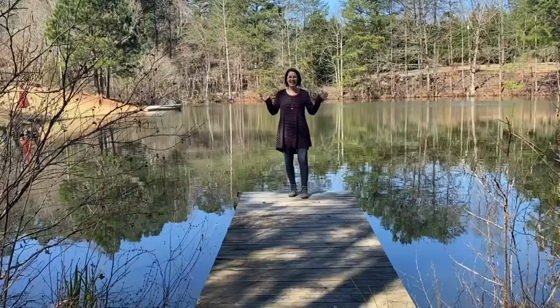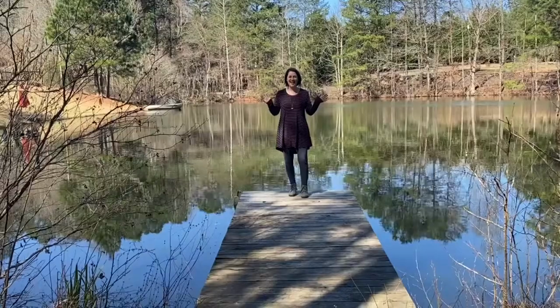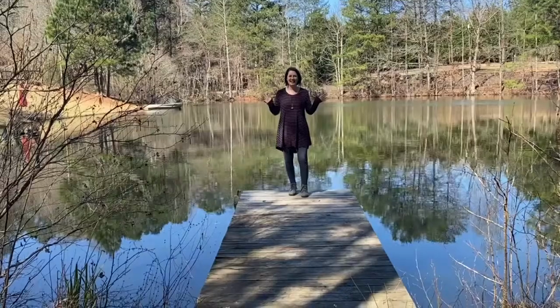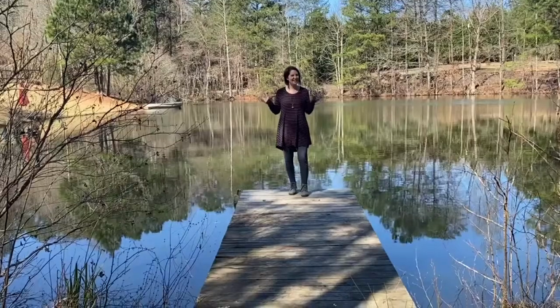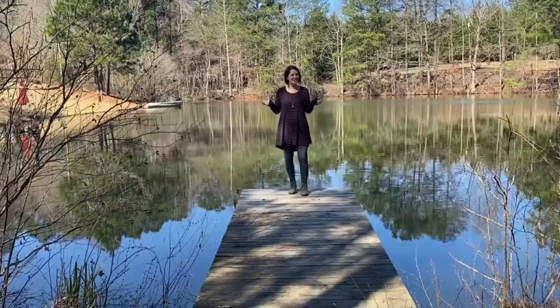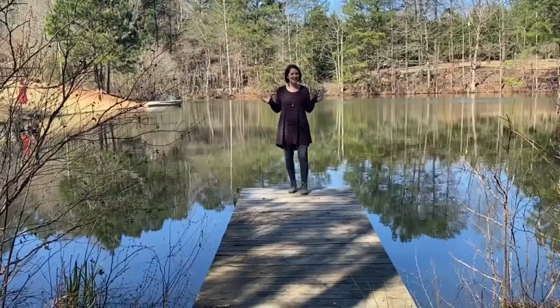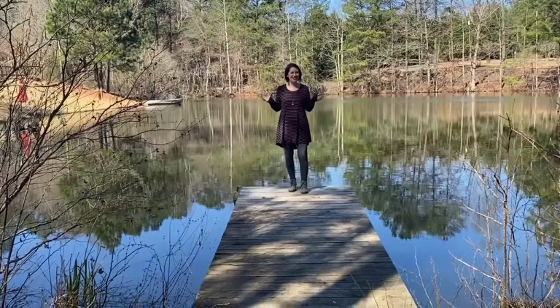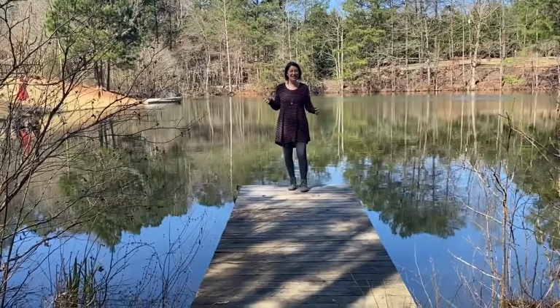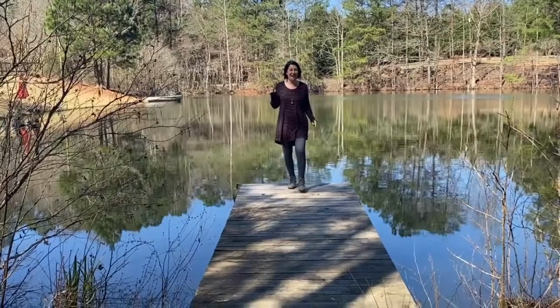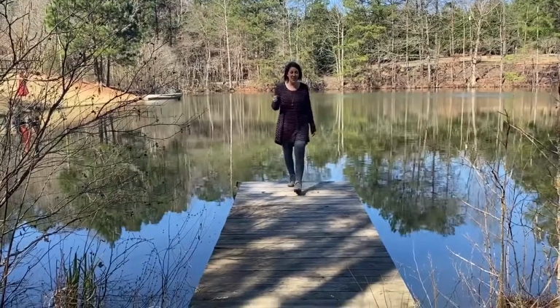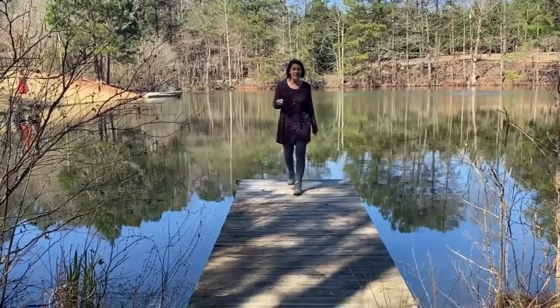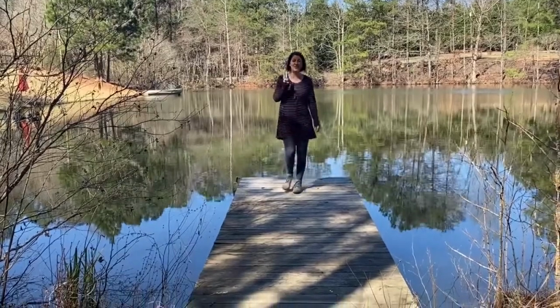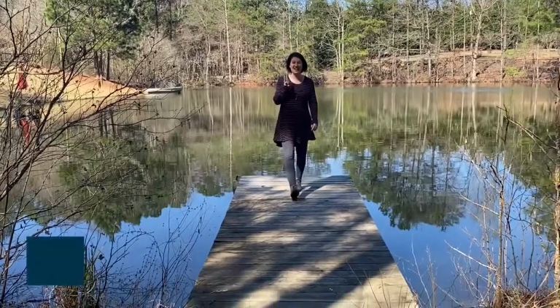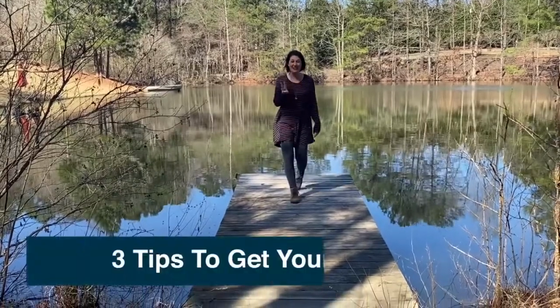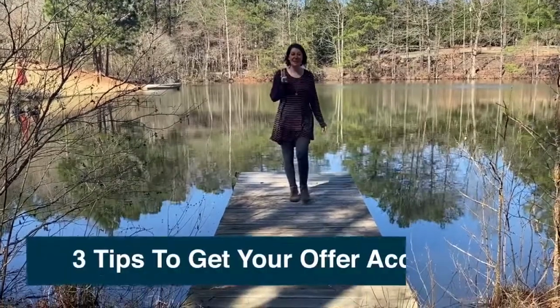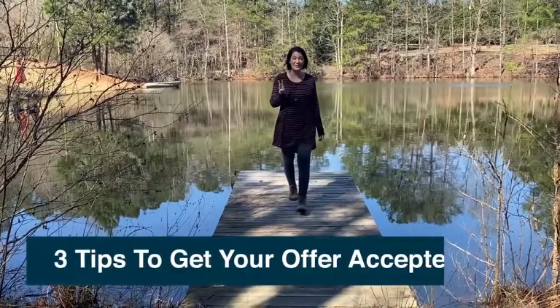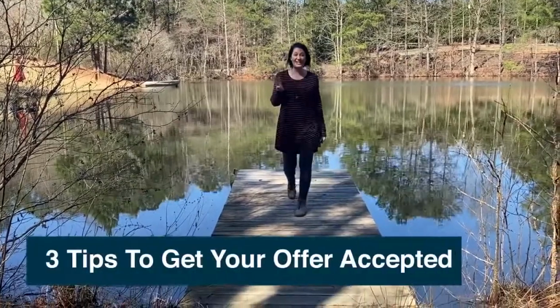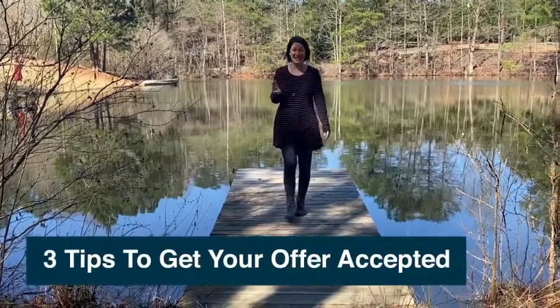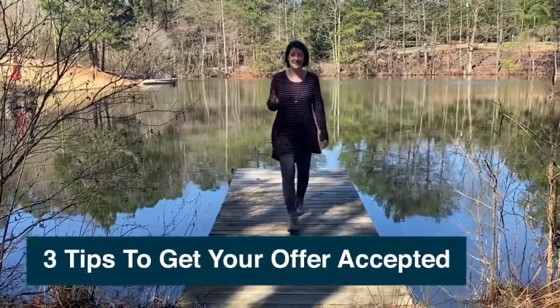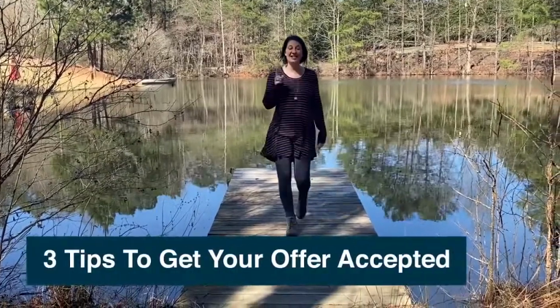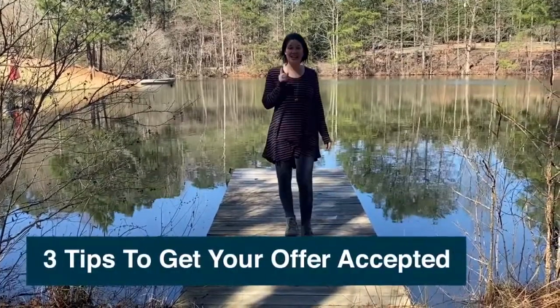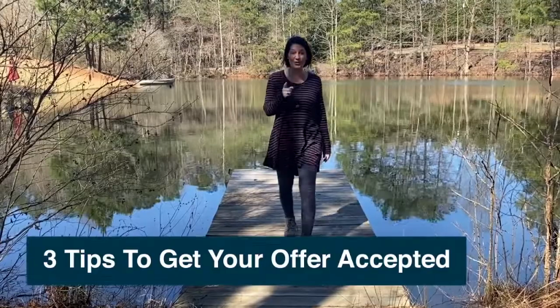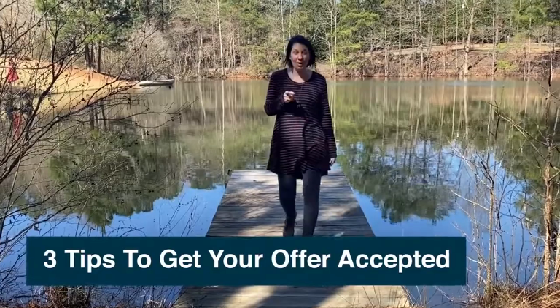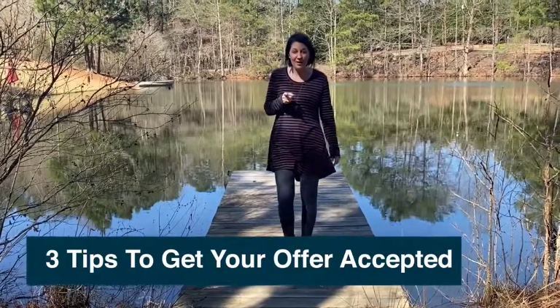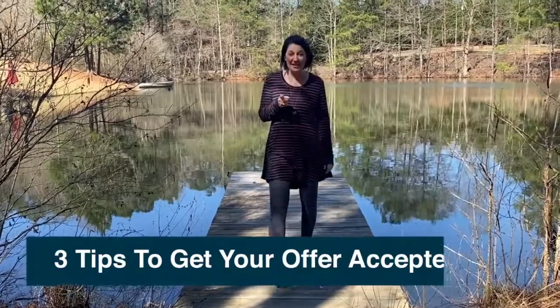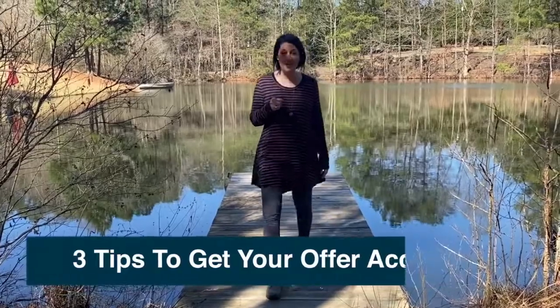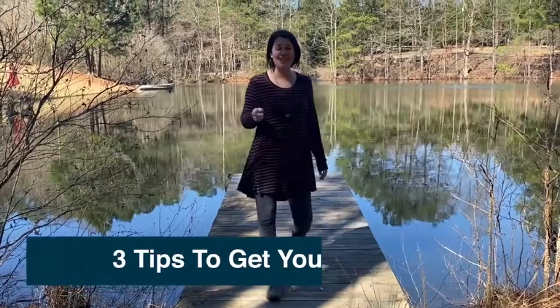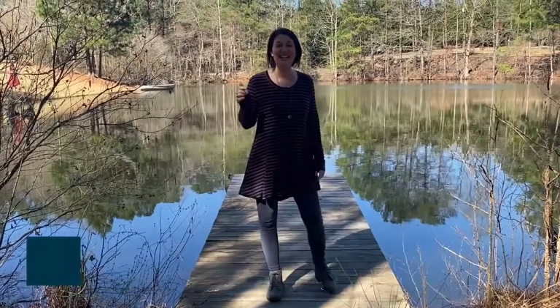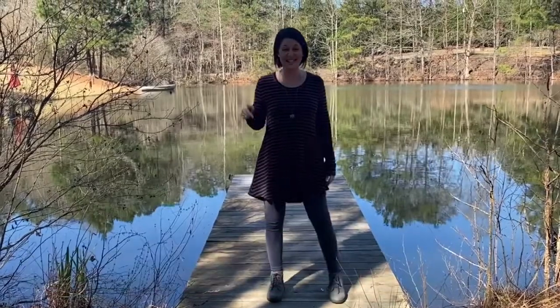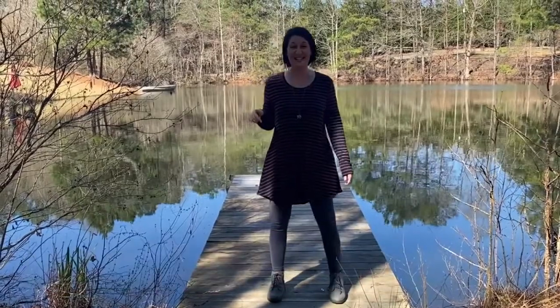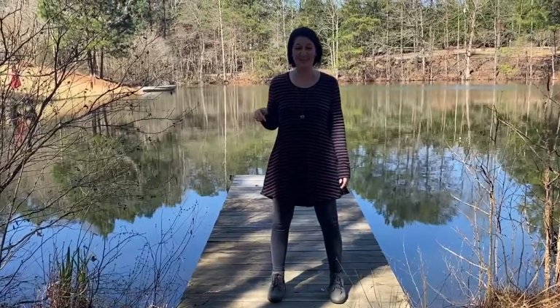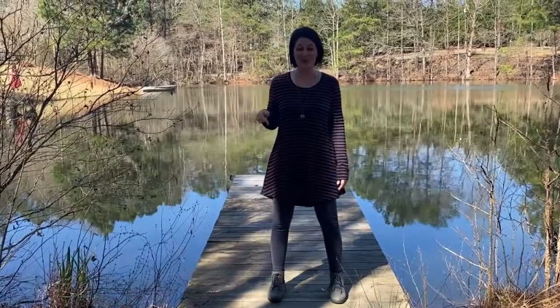Hey guys, it's Kim Ross here, and I'm coming with the top three tips to get your offer accepted in this seller's market.